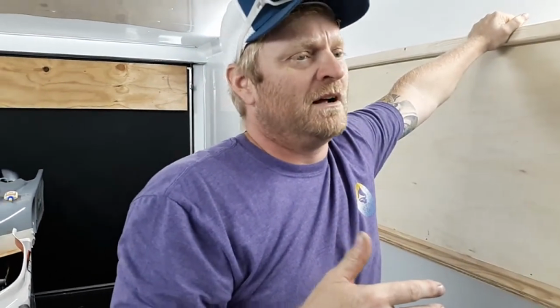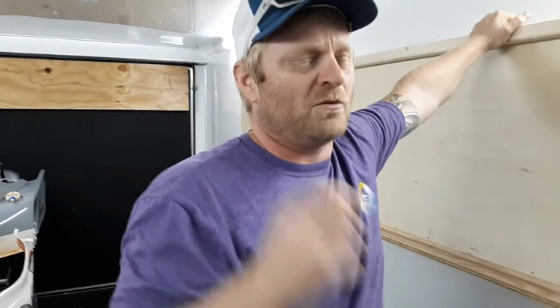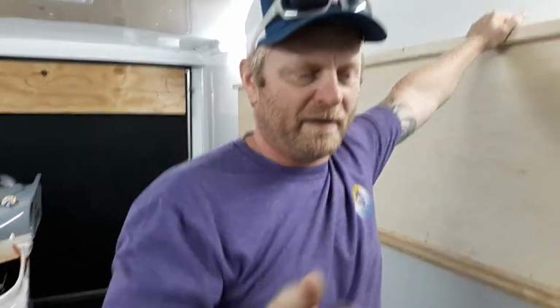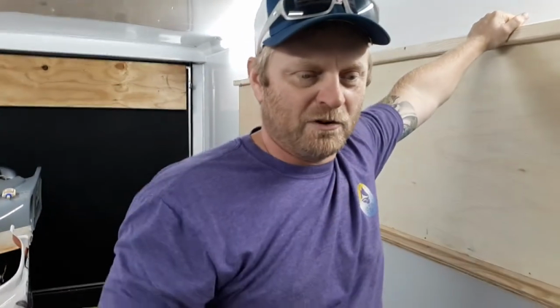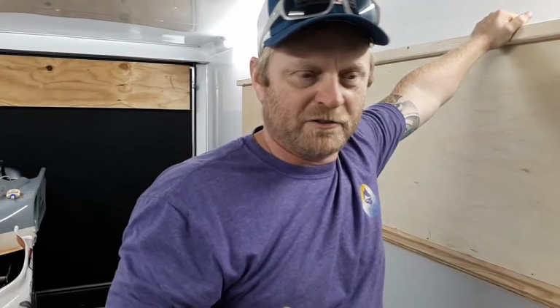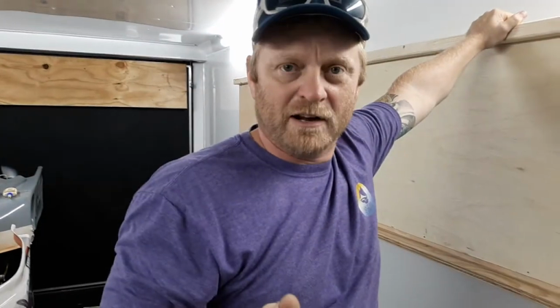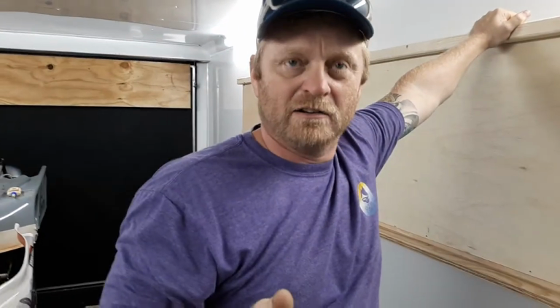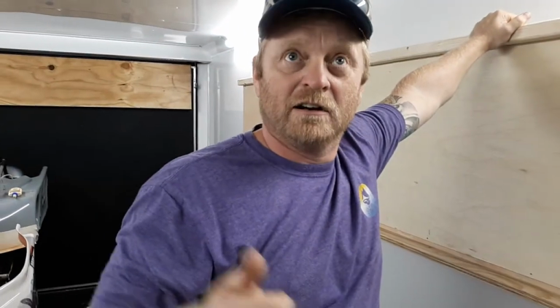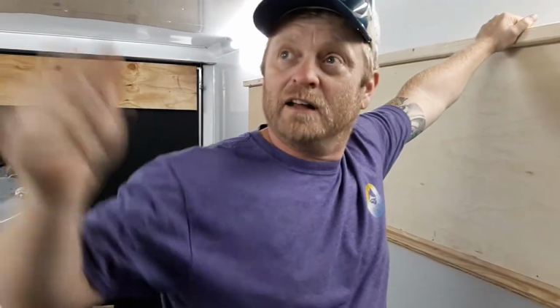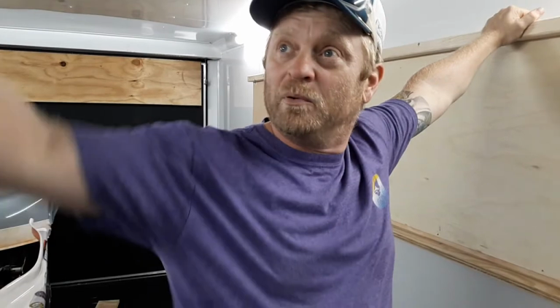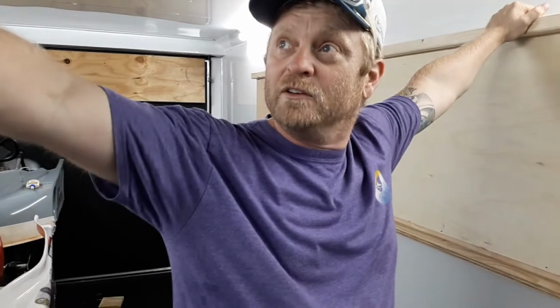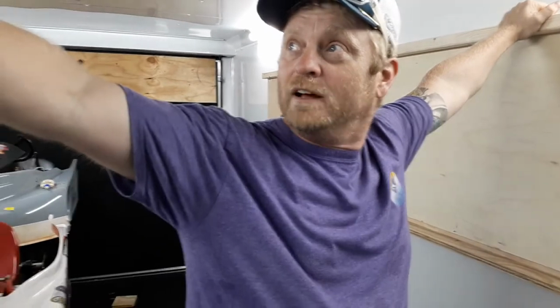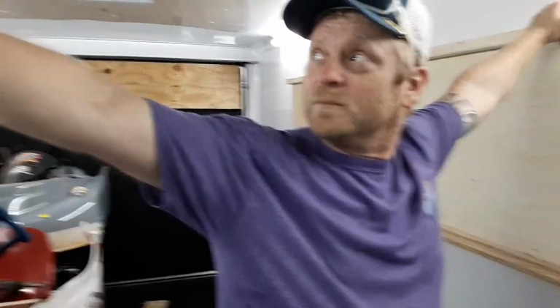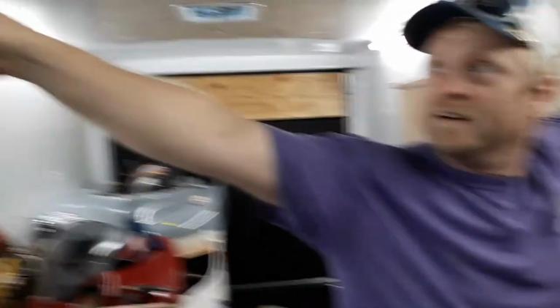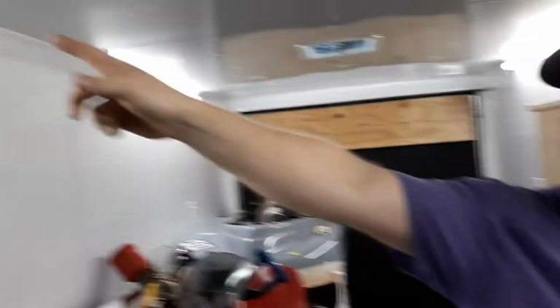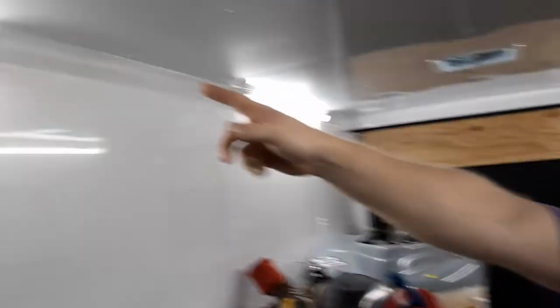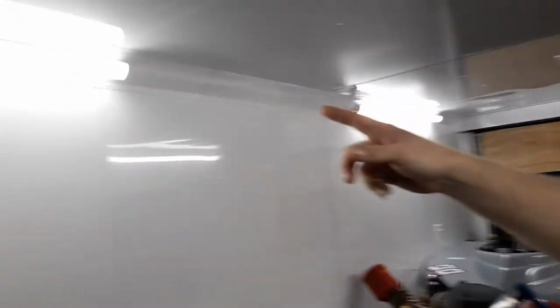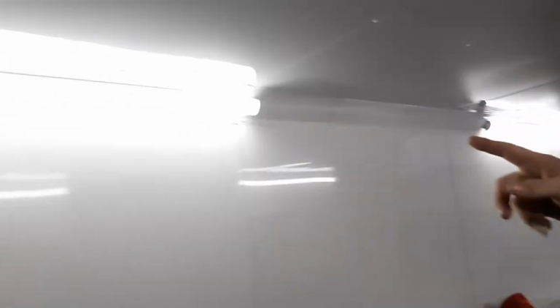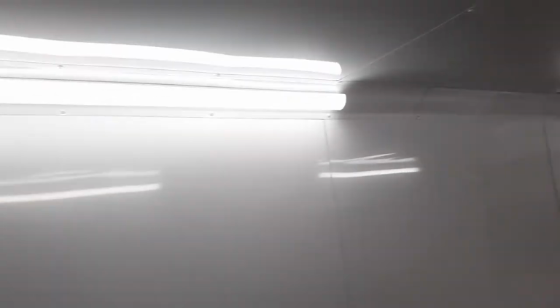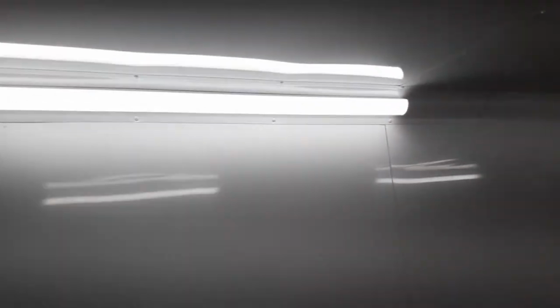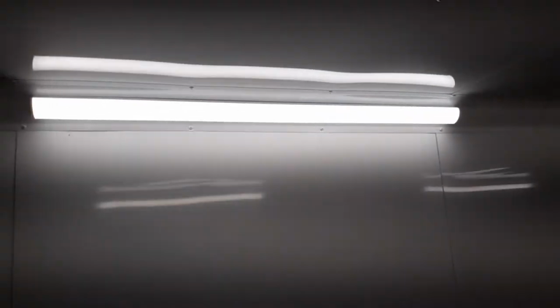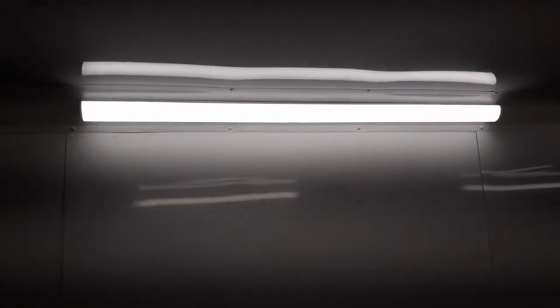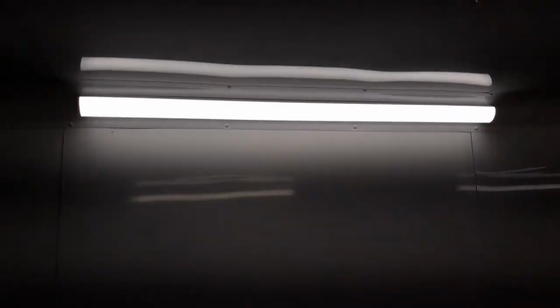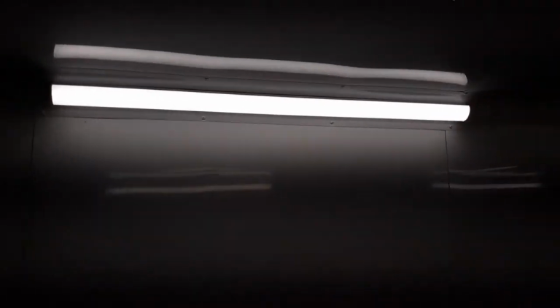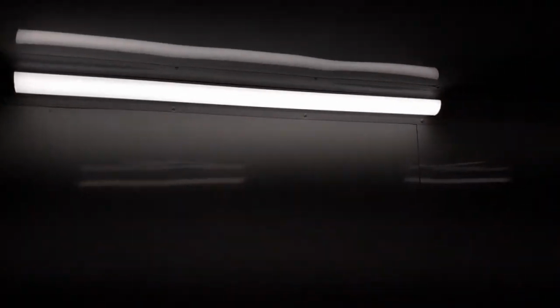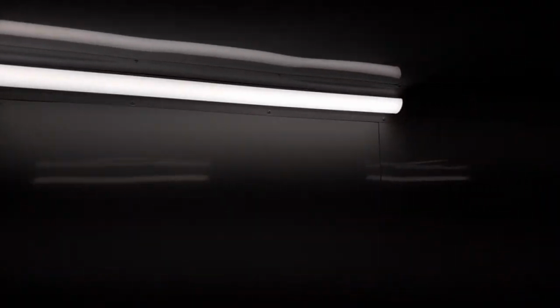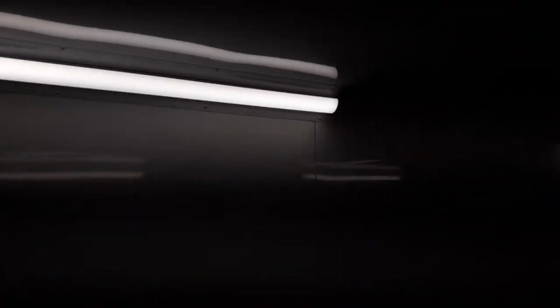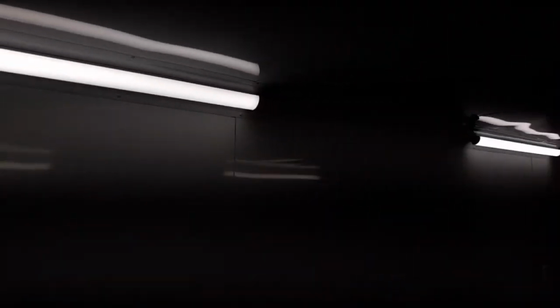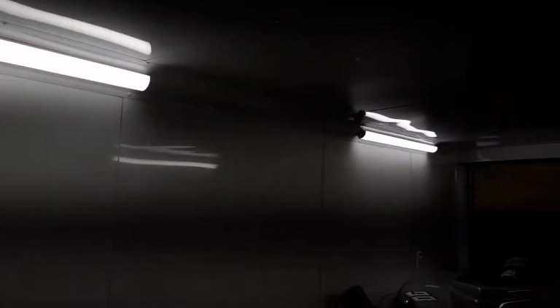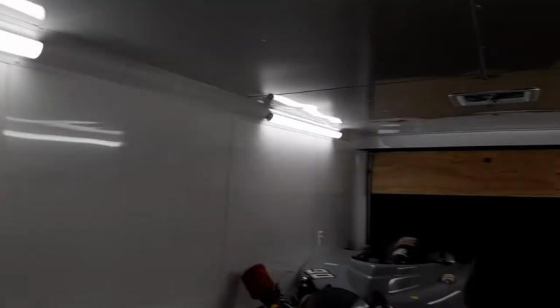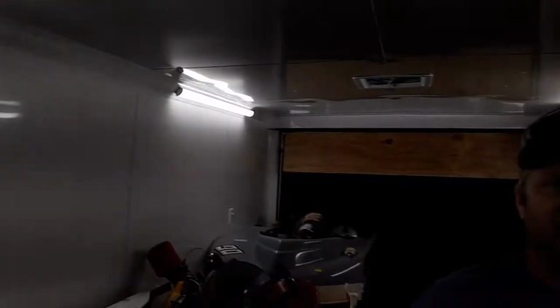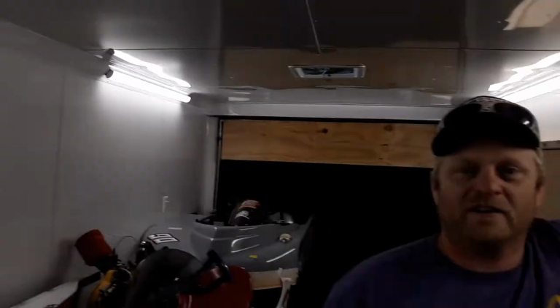What I've been doing to the trailer is I put the new lights up in here. Put four of these bad boys in here and it just made it look like it's daylight in here. I don't know how good it comes out on the camera.